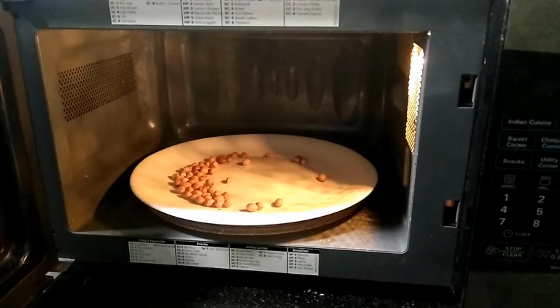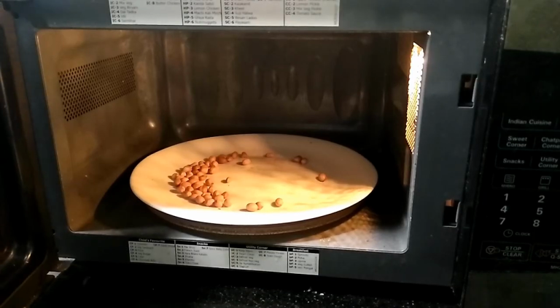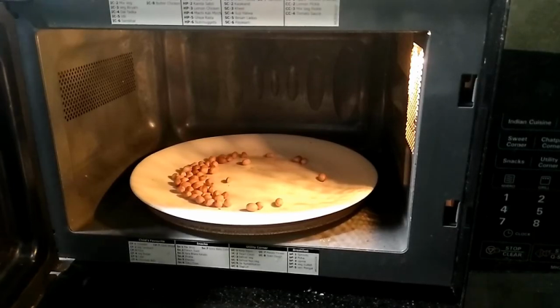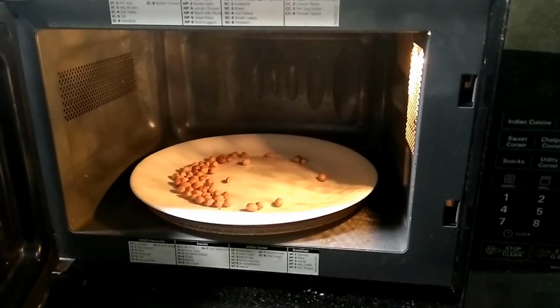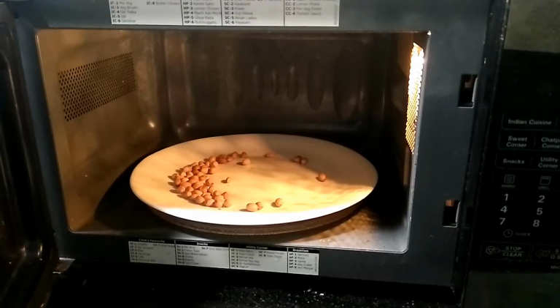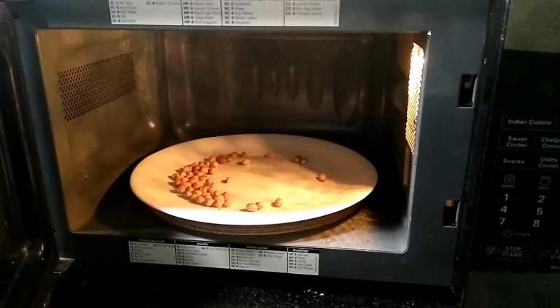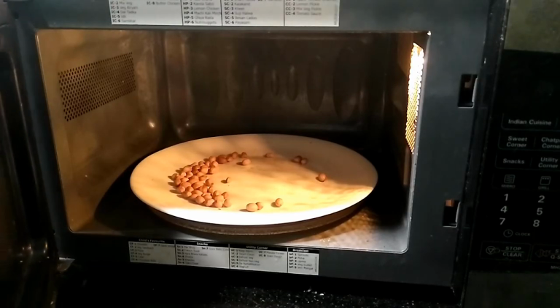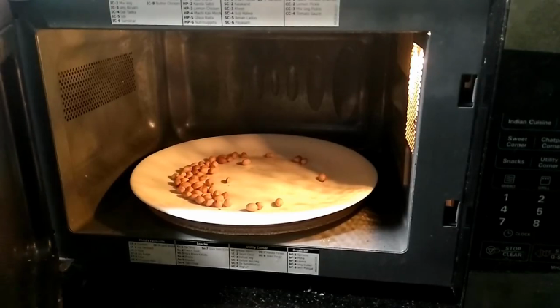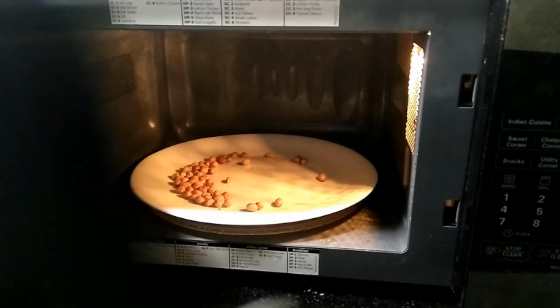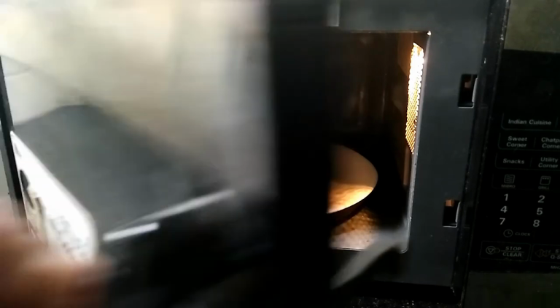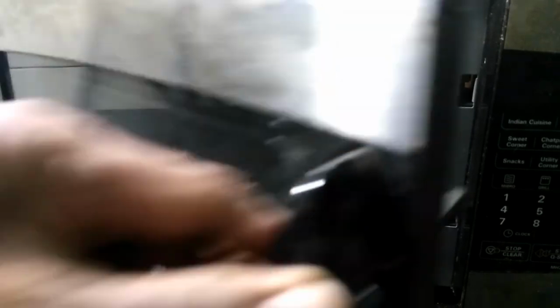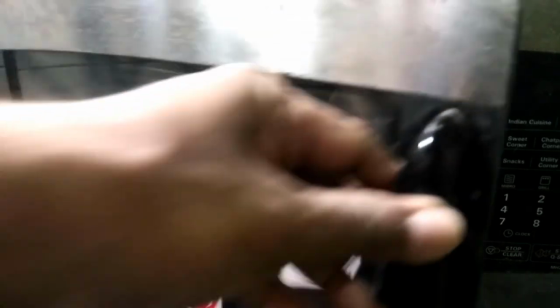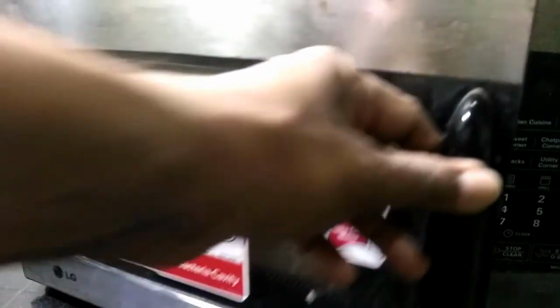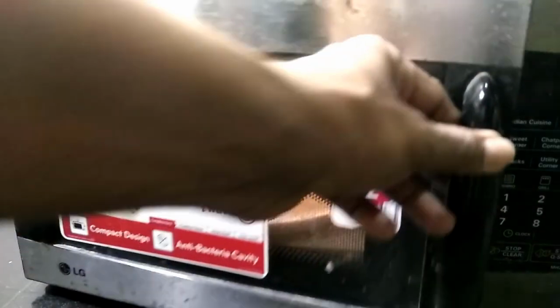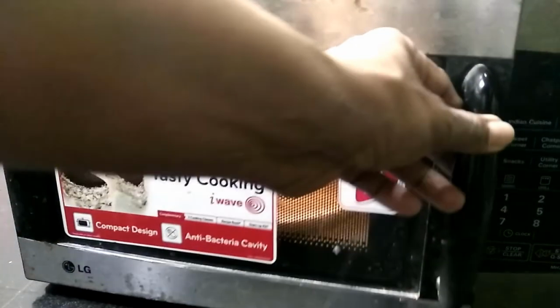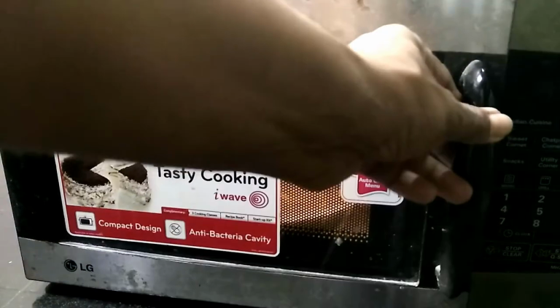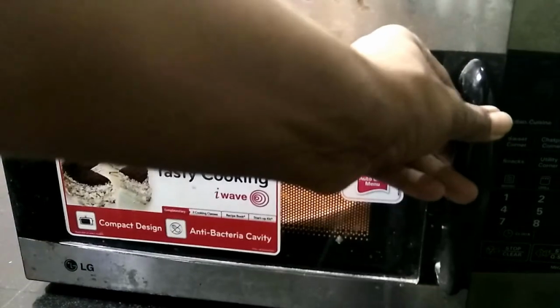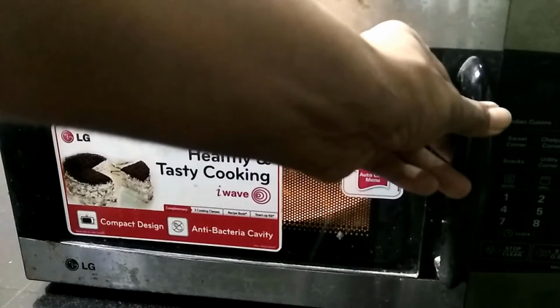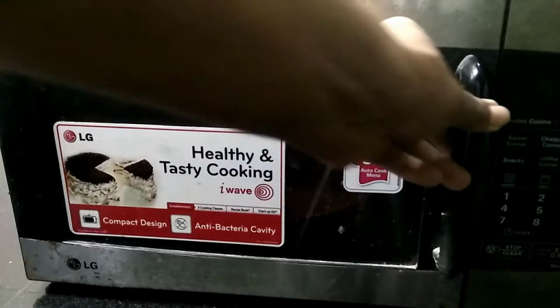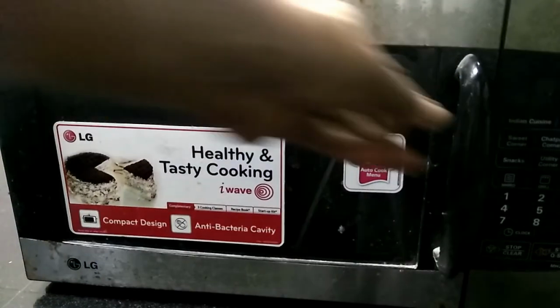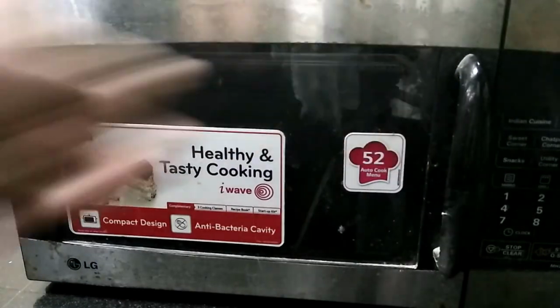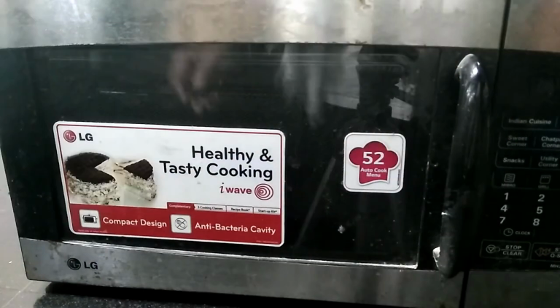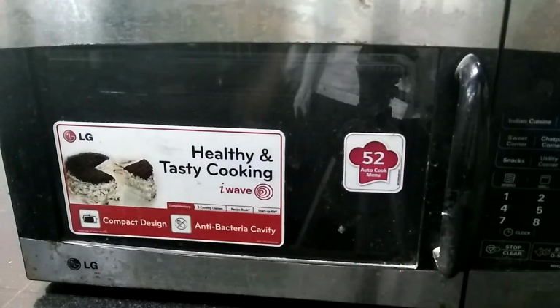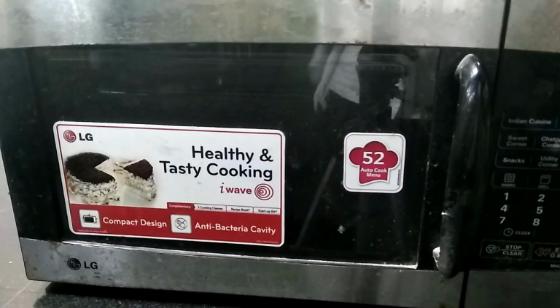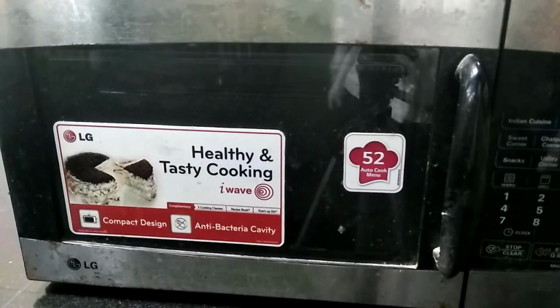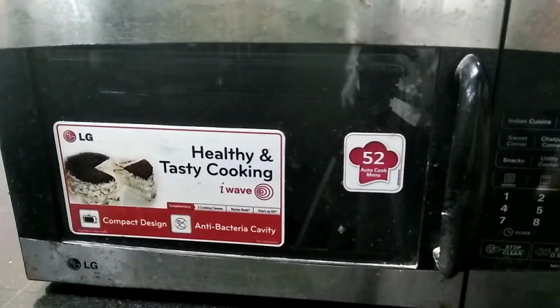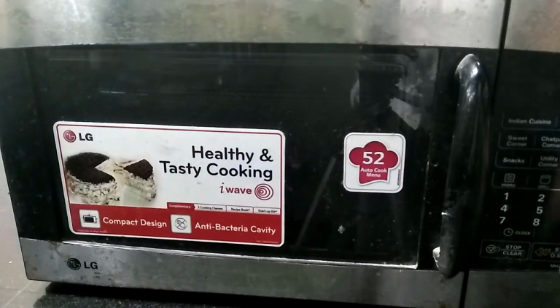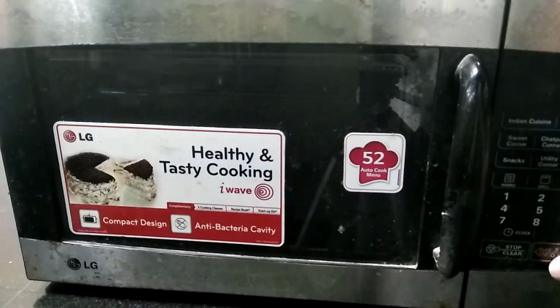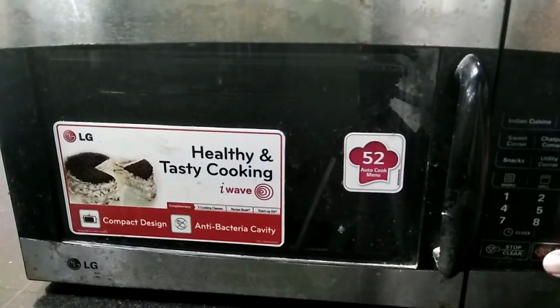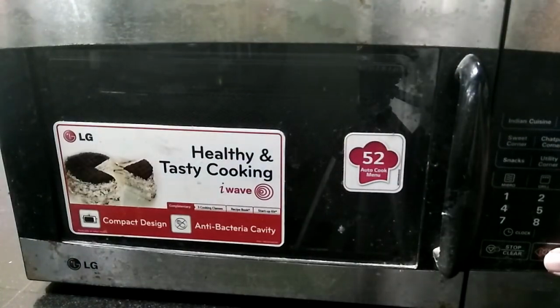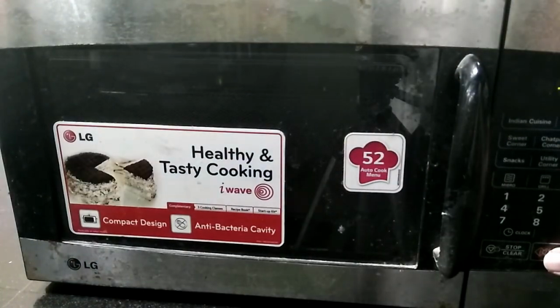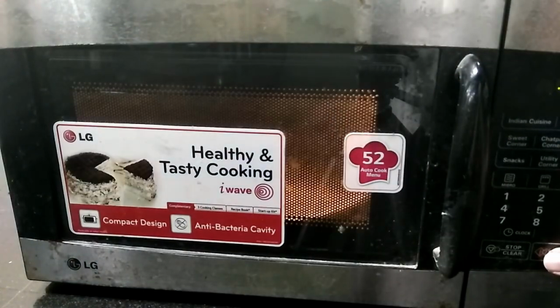A microwave oven is also an example of the use of electricity in cooking.